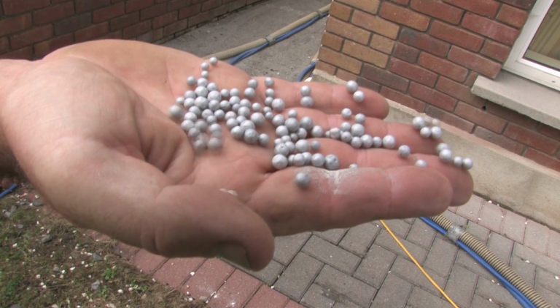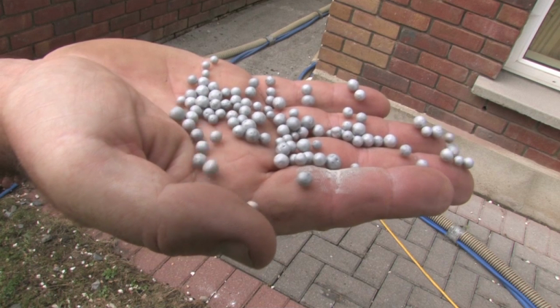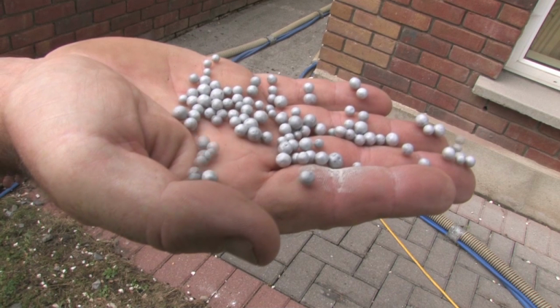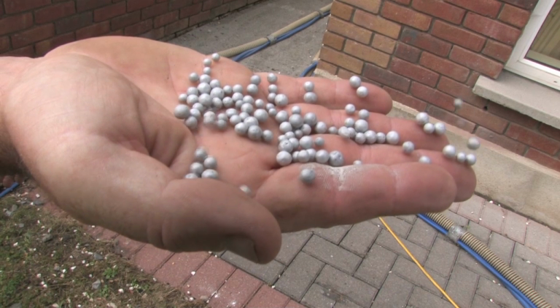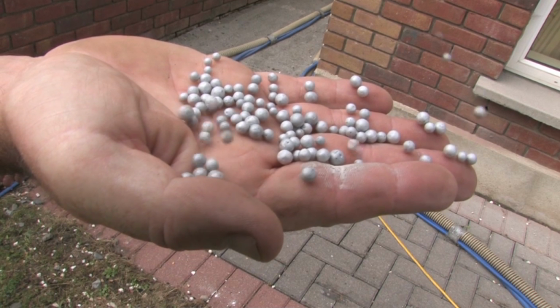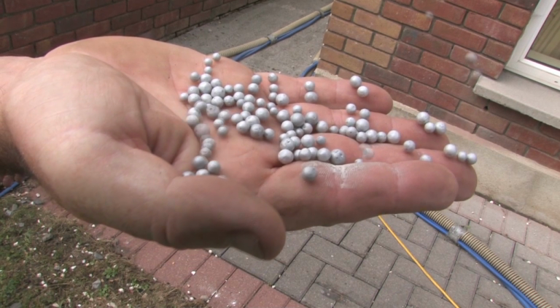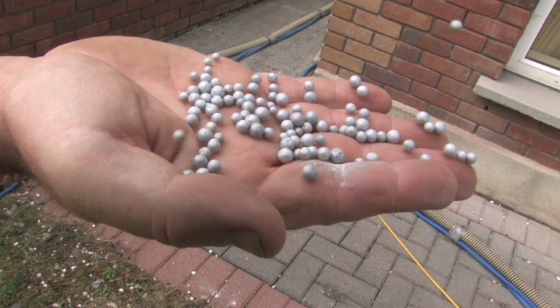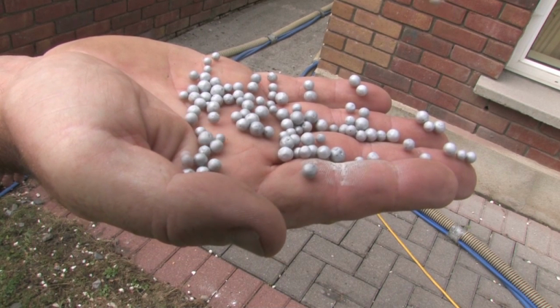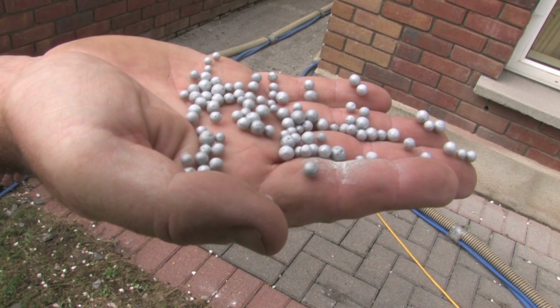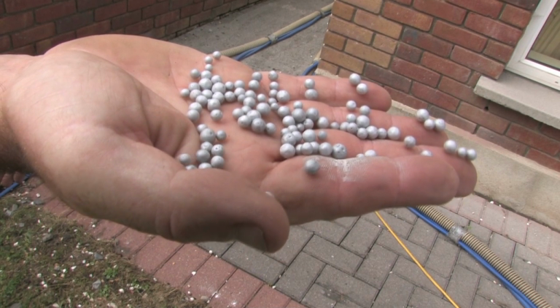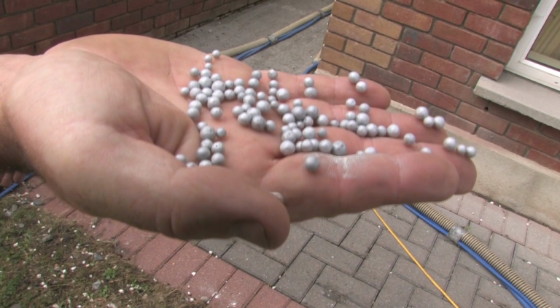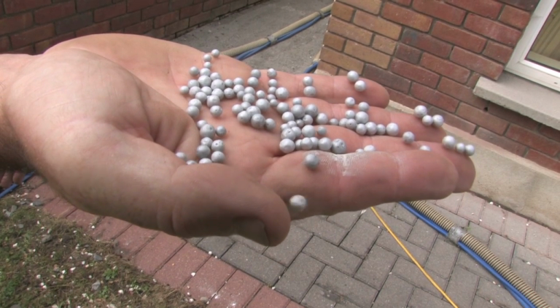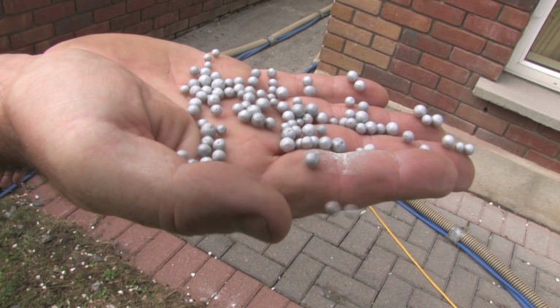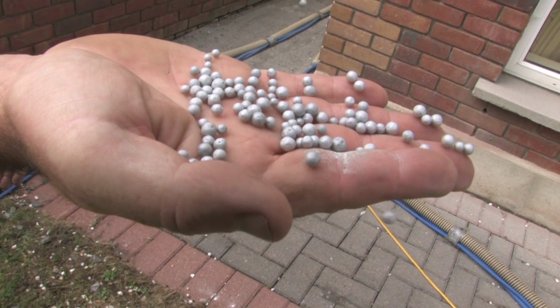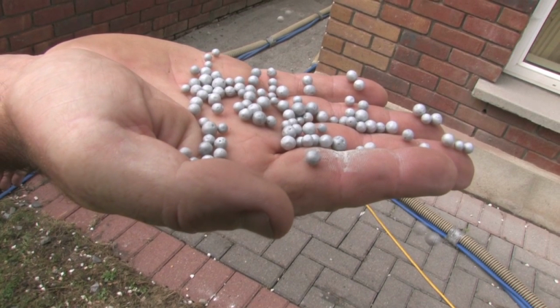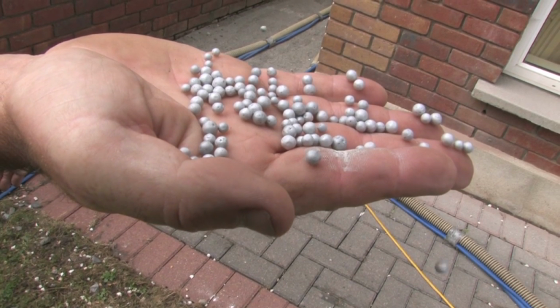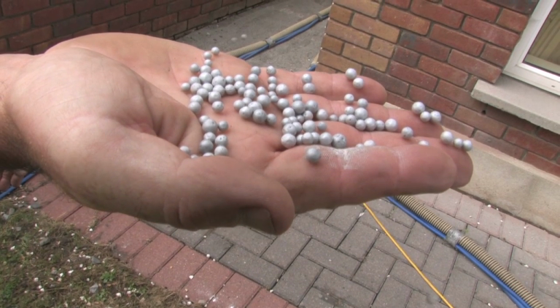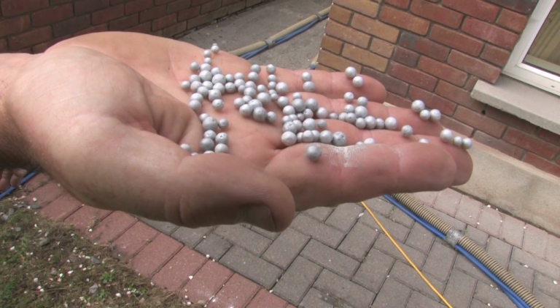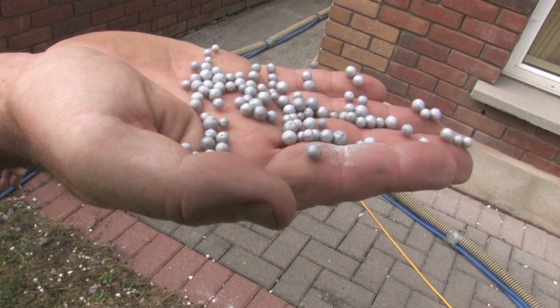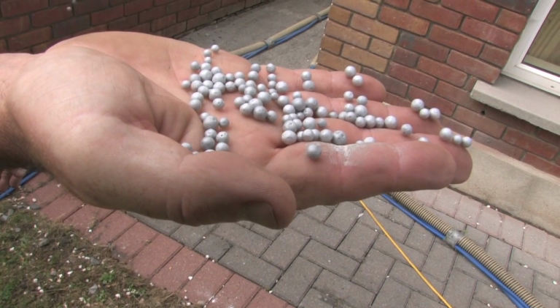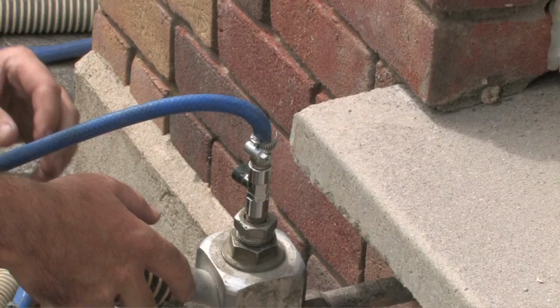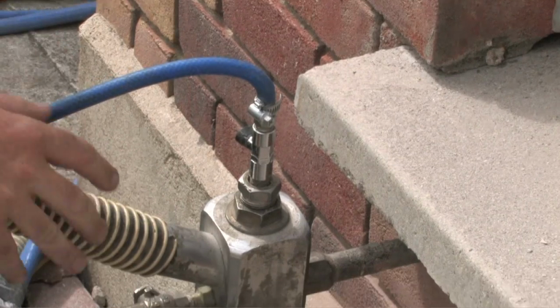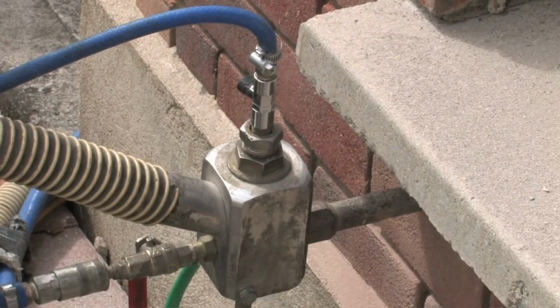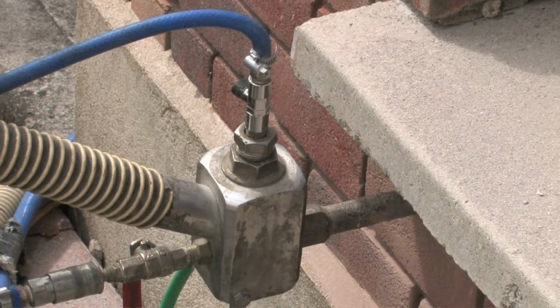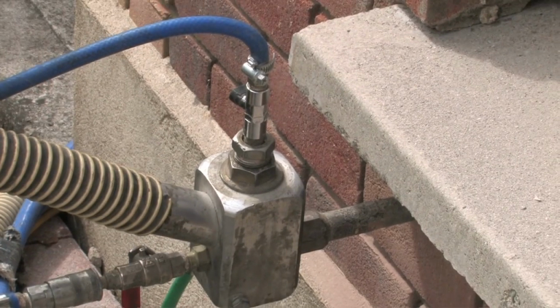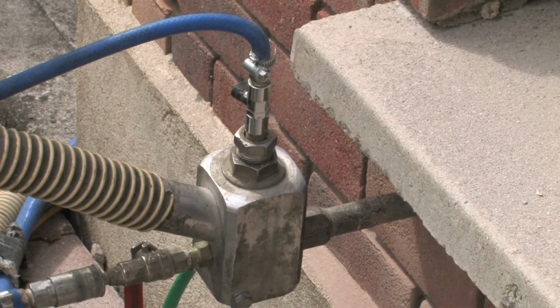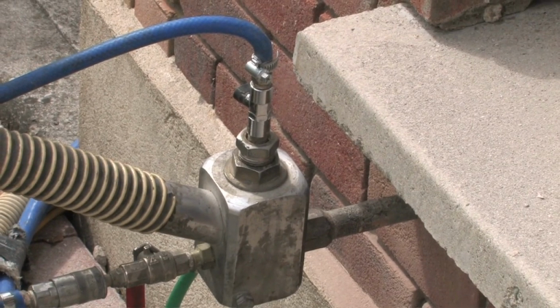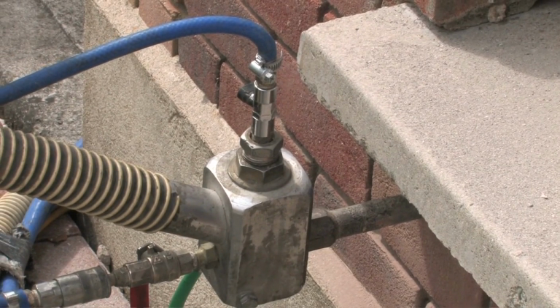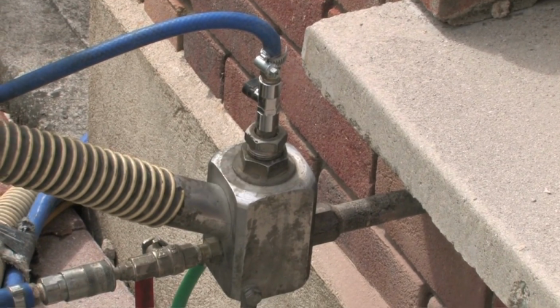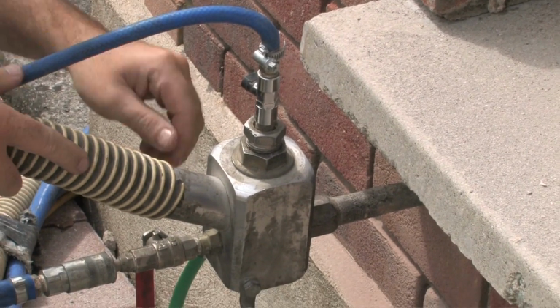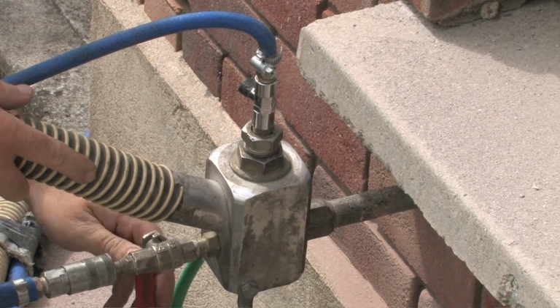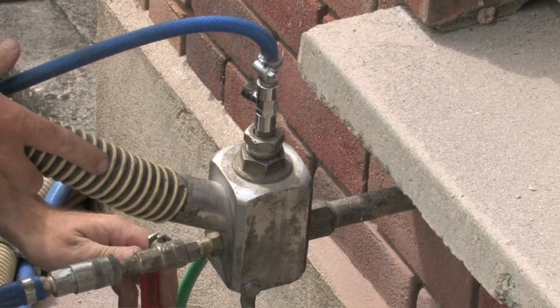The product used in cavity wall insulation is an expanded polystyrene bead which is put in under pressure, together with a glue in order to keep it together.